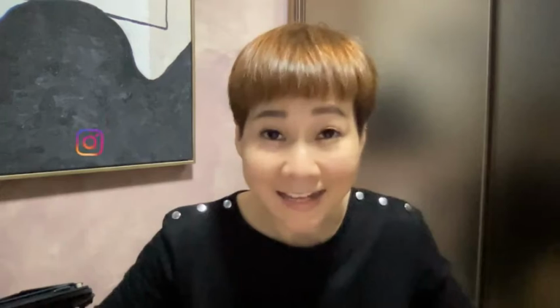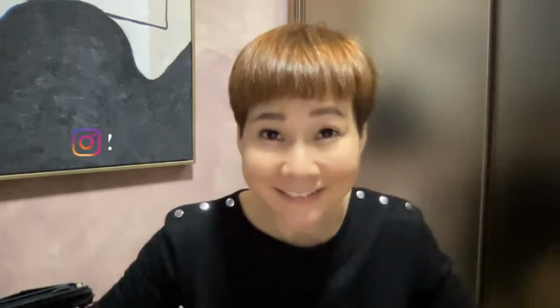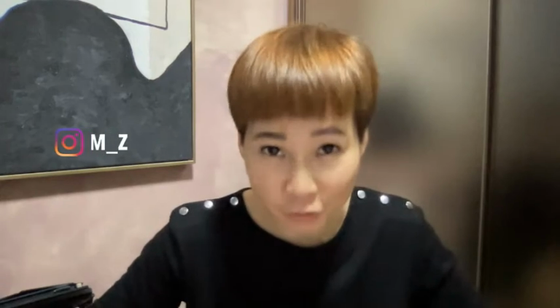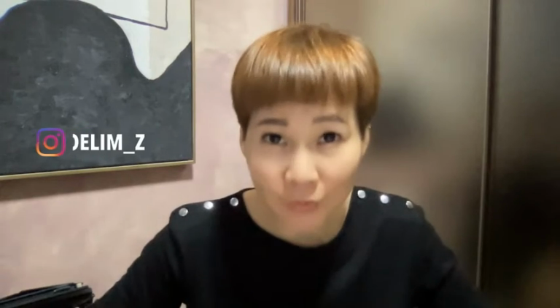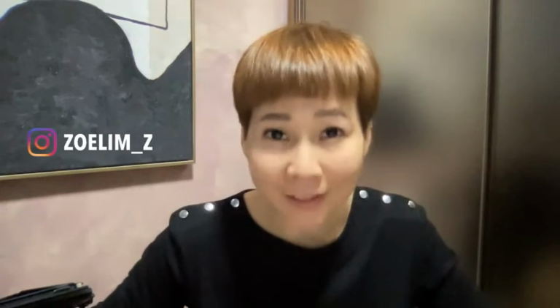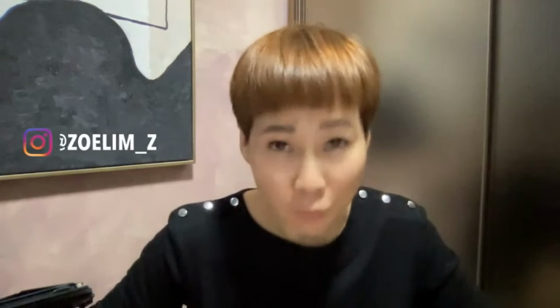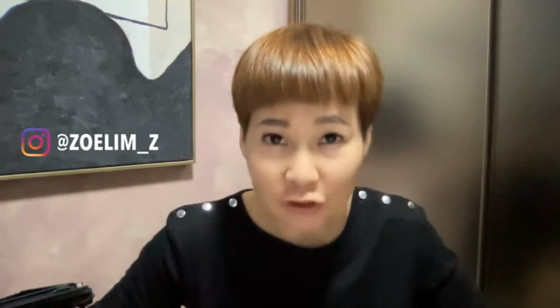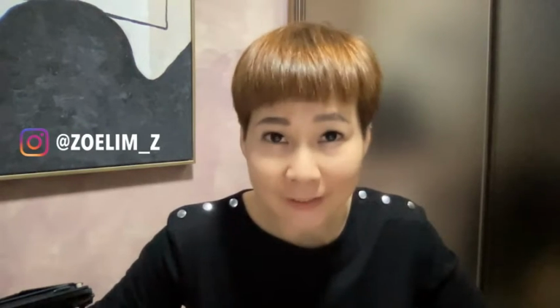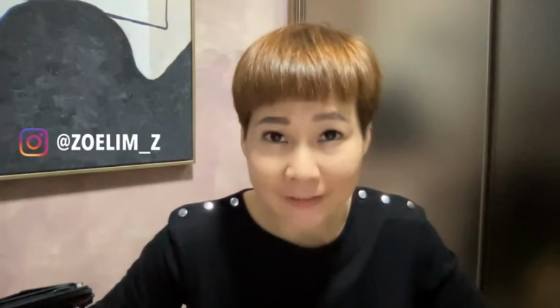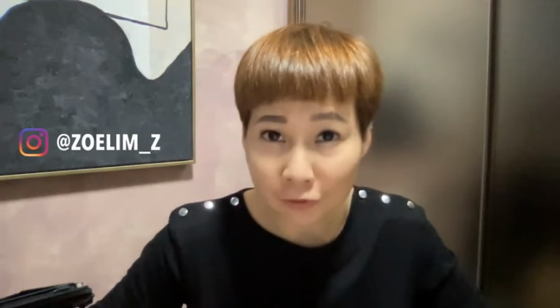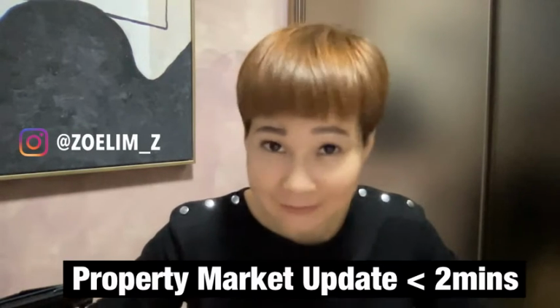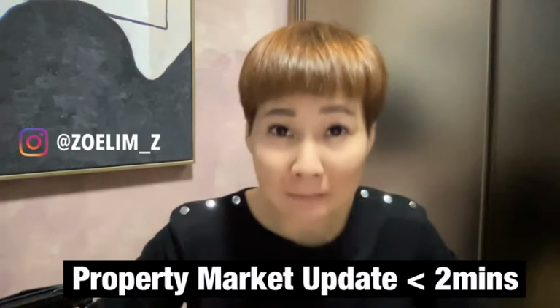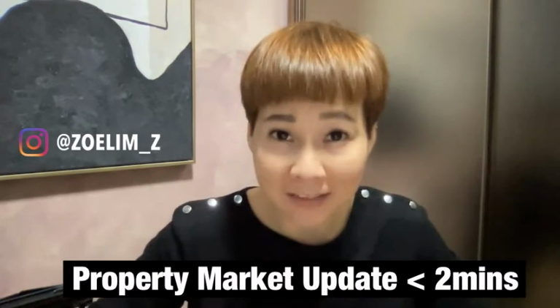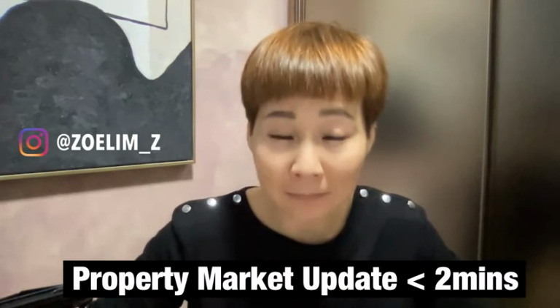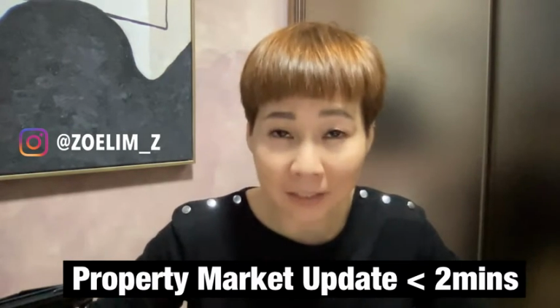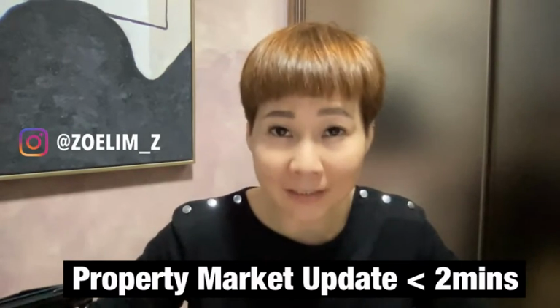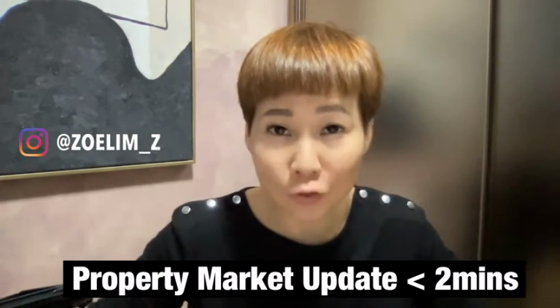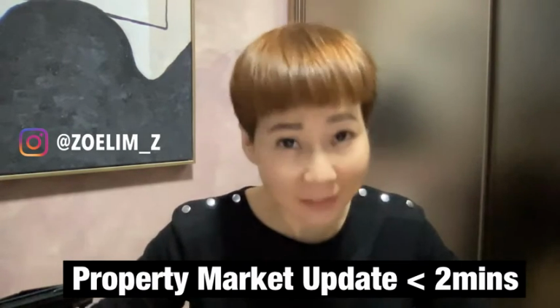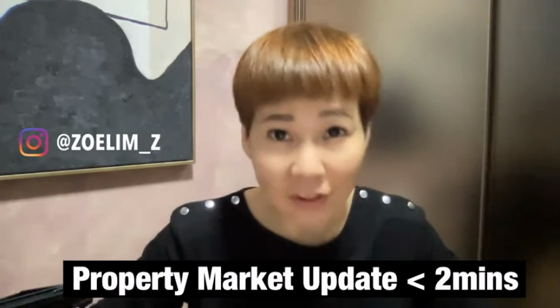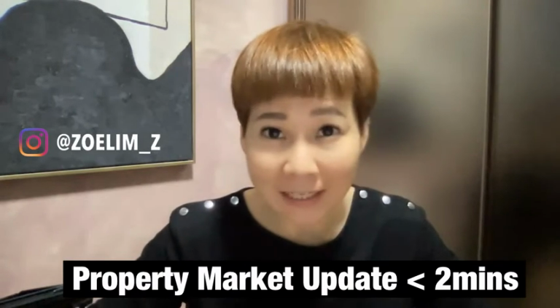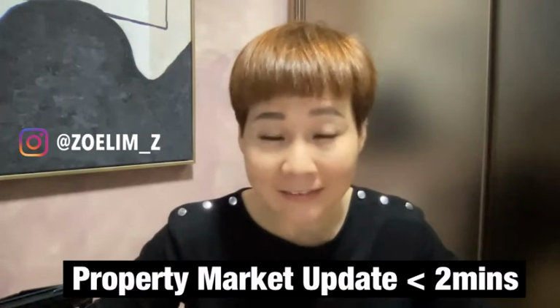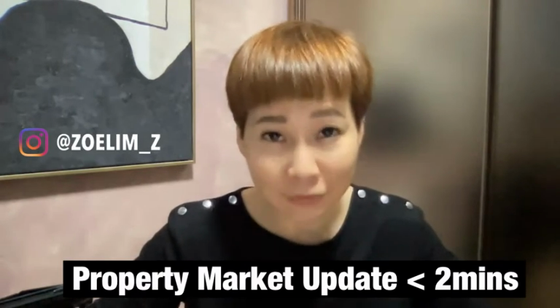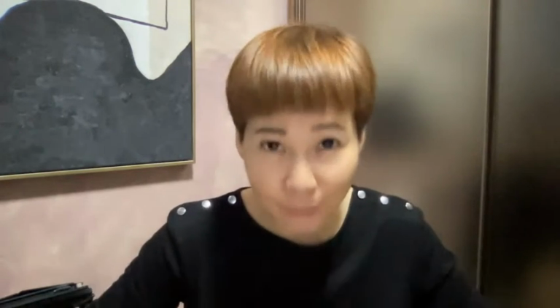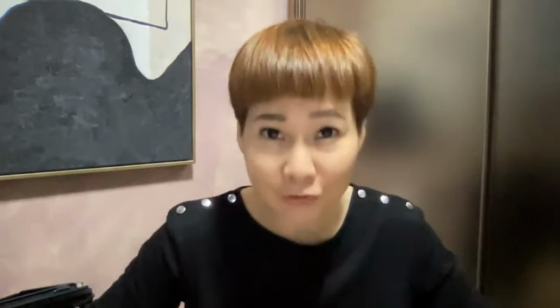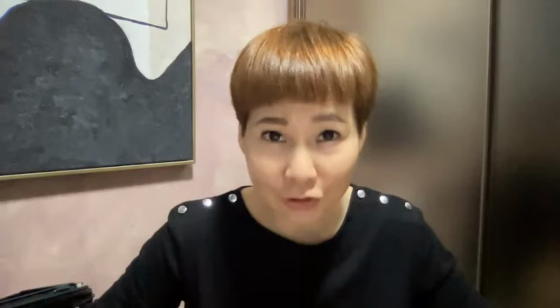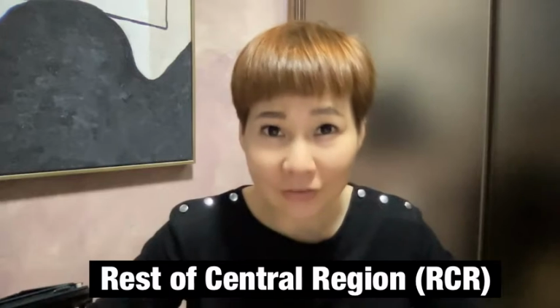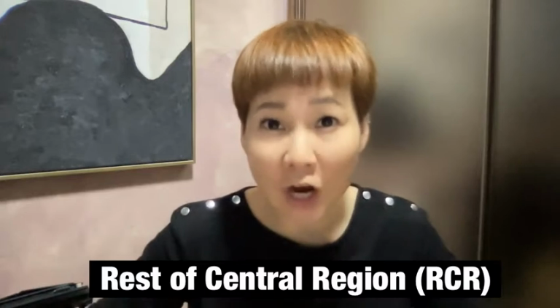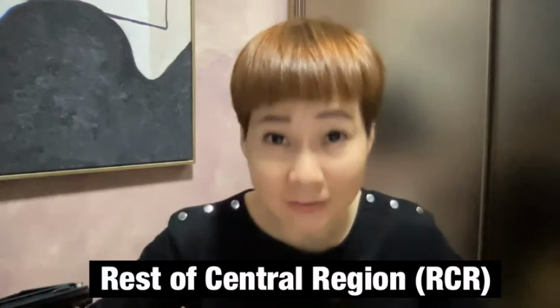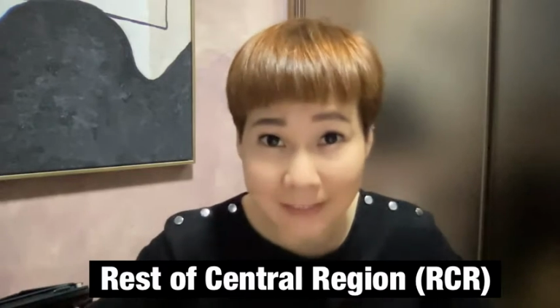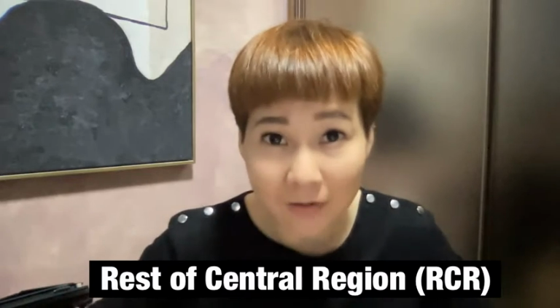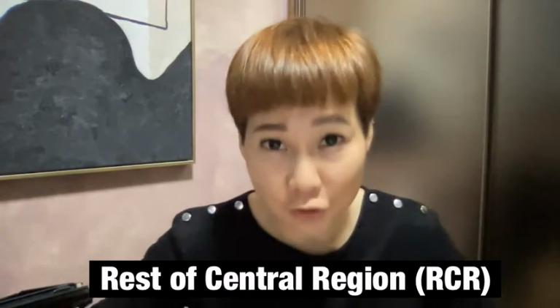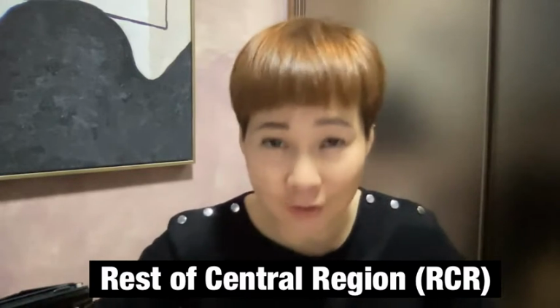Hi, this is Zoe. Thanks for watching. Here's a real estate market update in two minutes or less, and today we're going to talk about the RCR region.